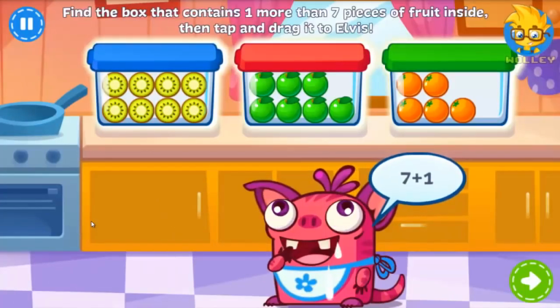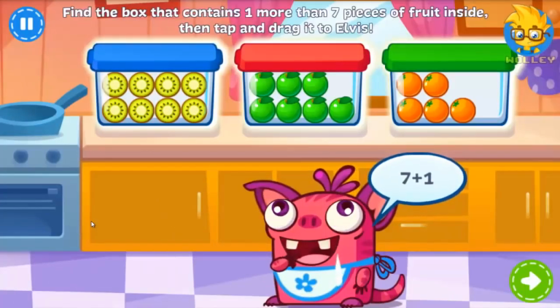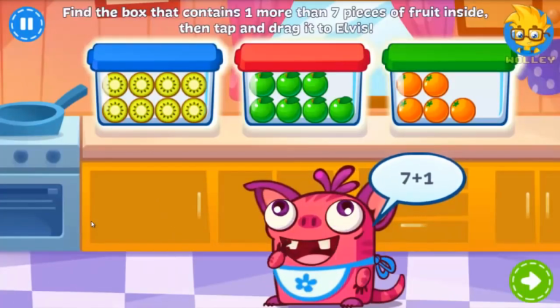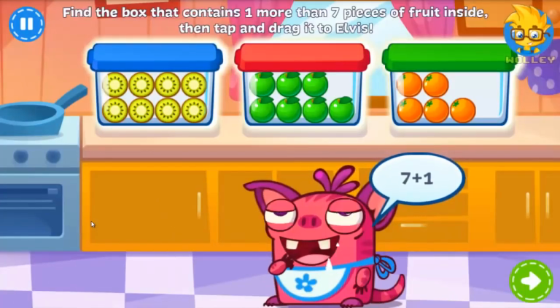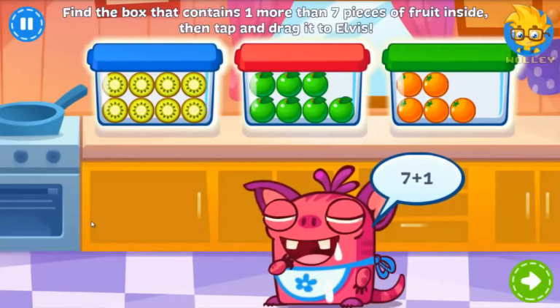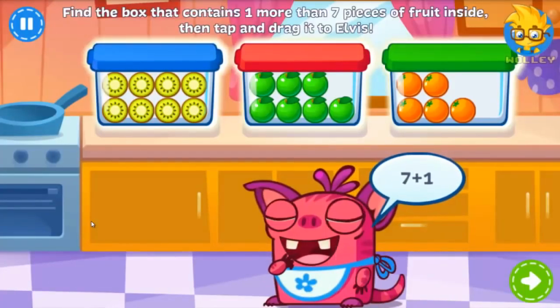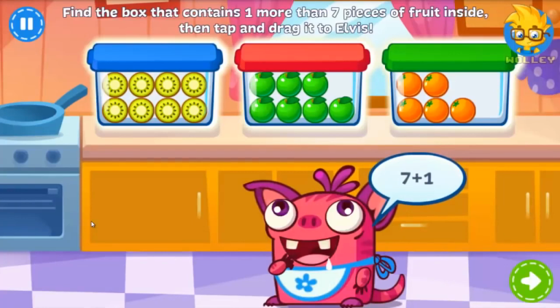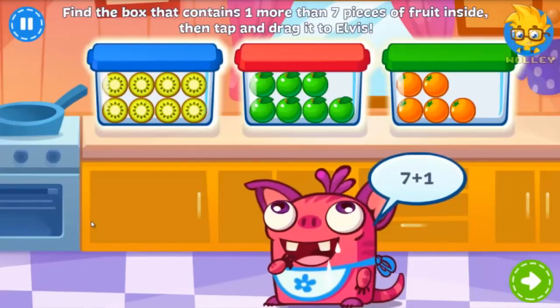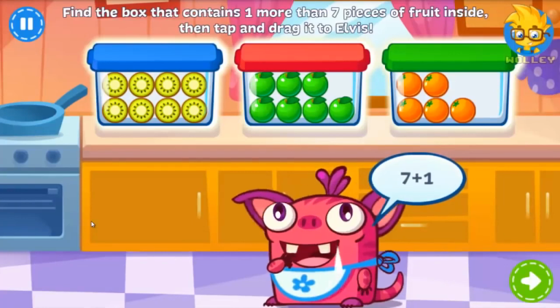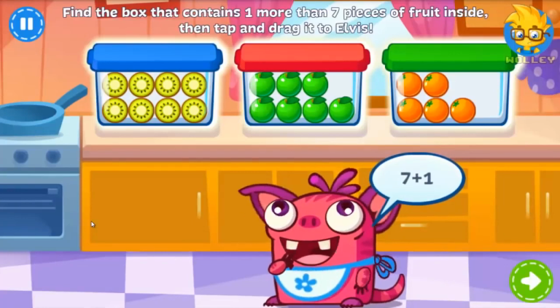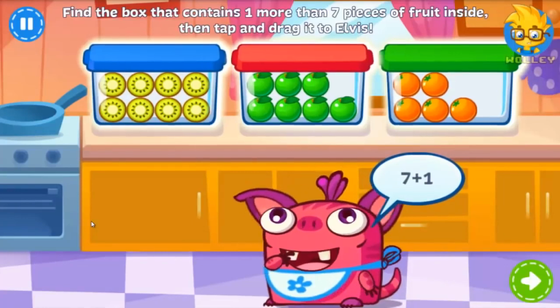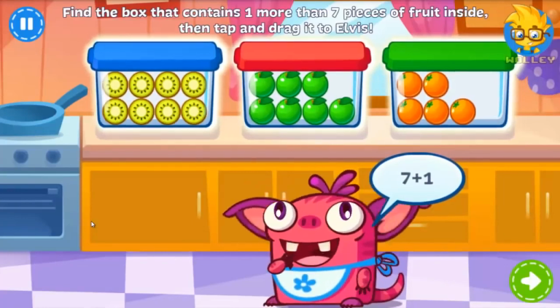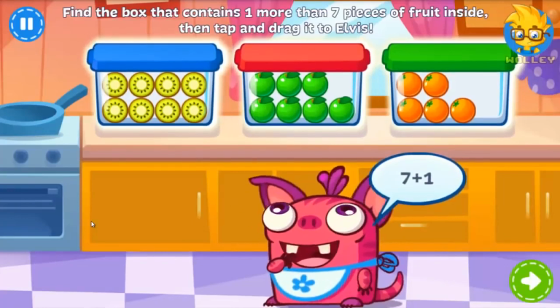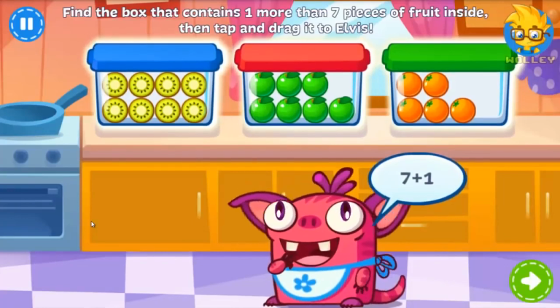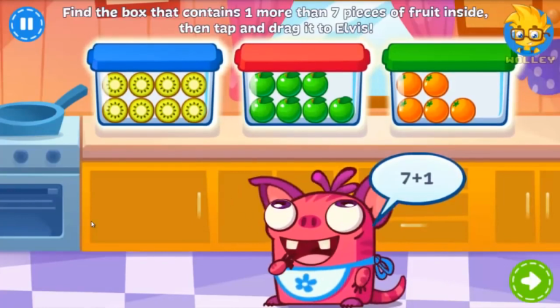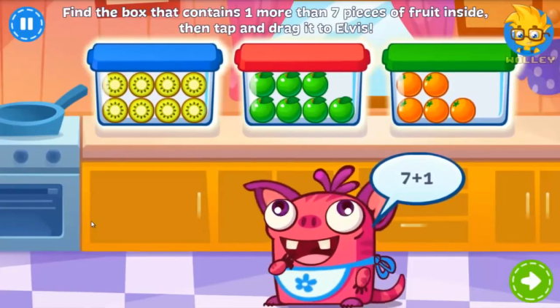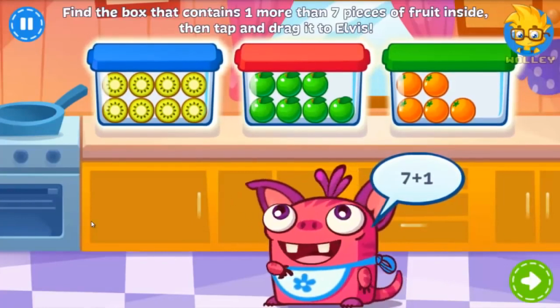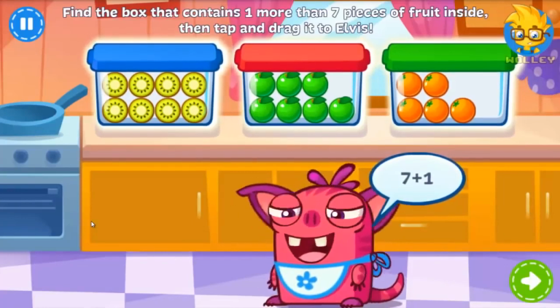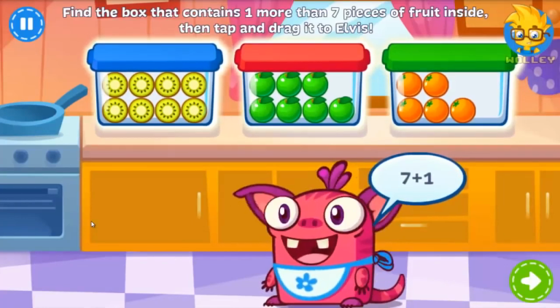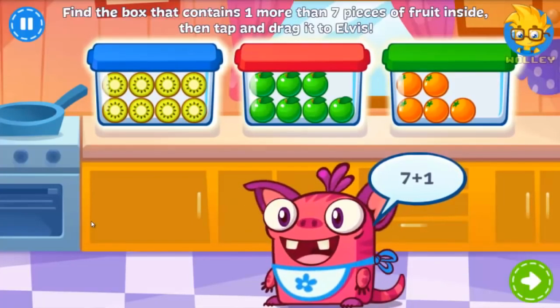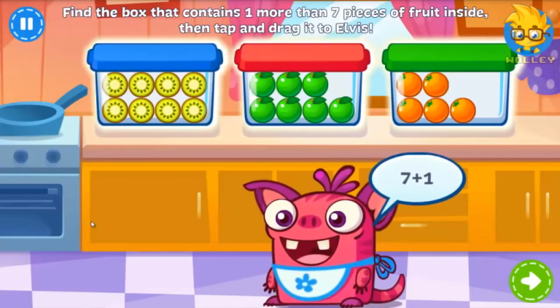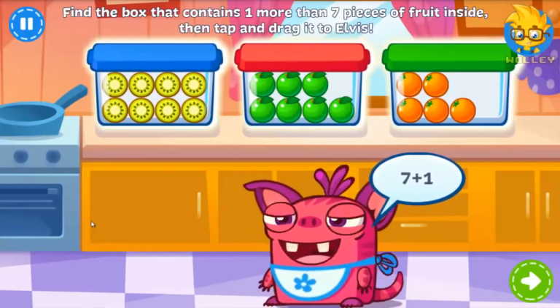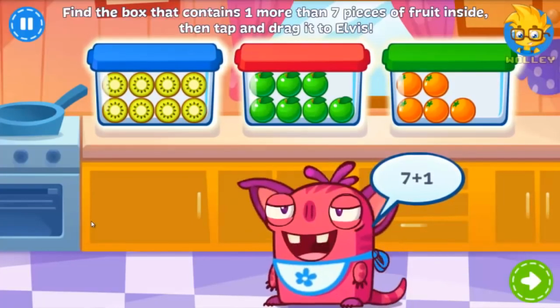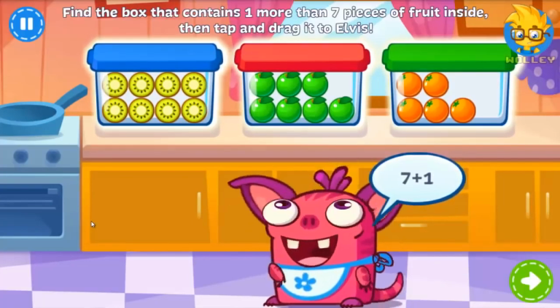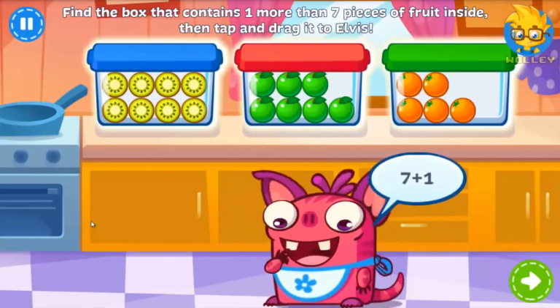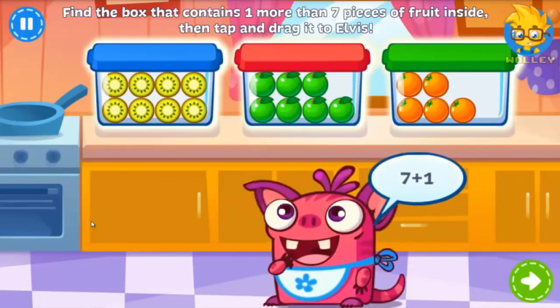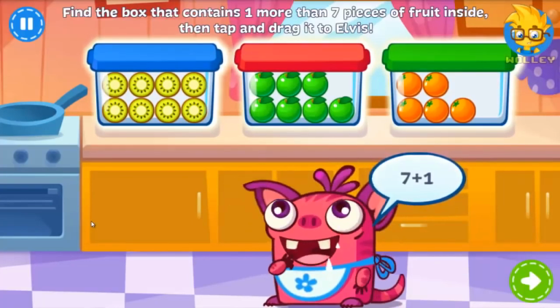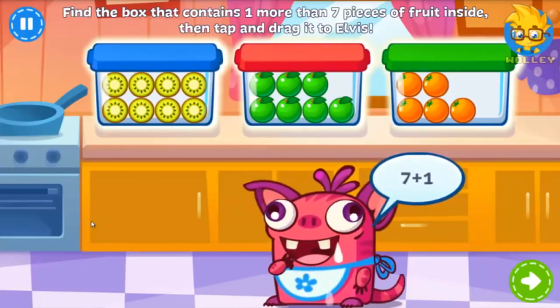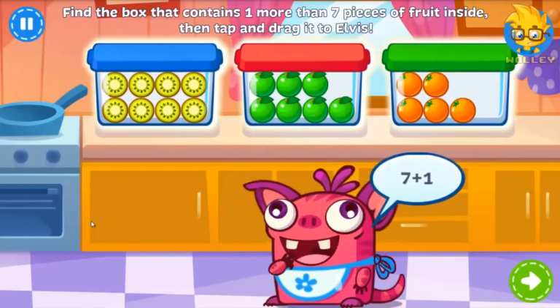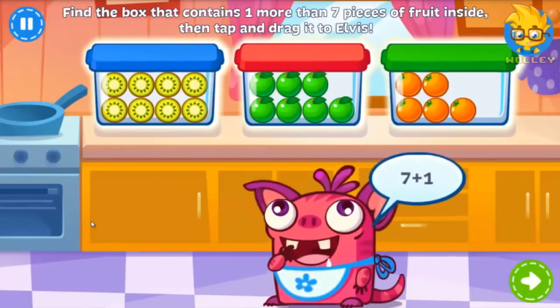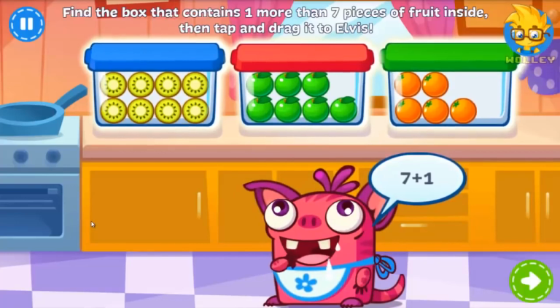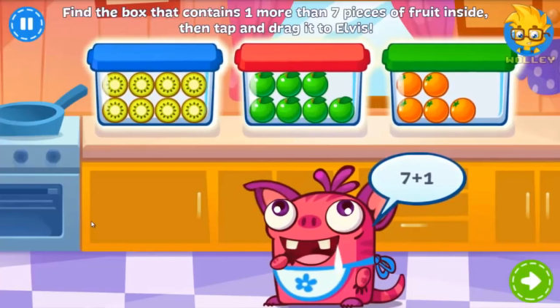Elvis wants the box that contains one more than seven pieces of fruit. Can you add seven and one to help him find it?